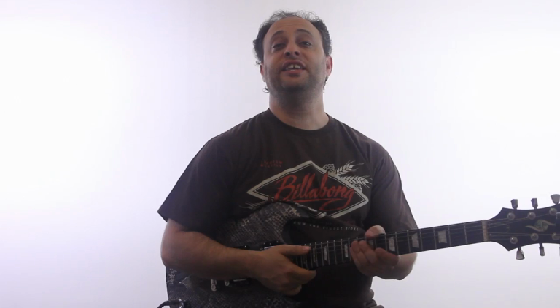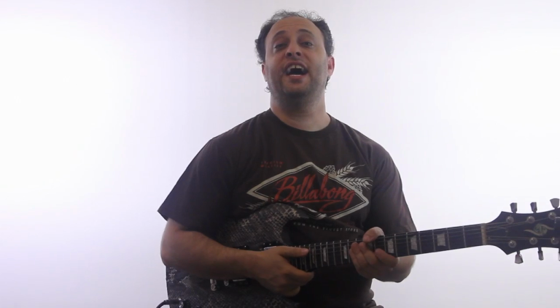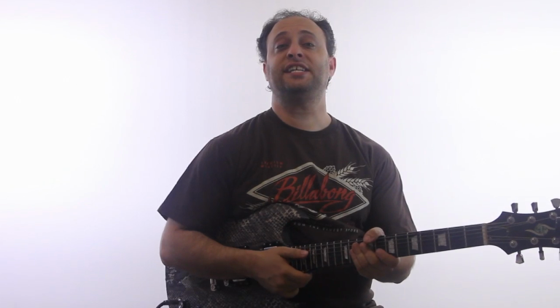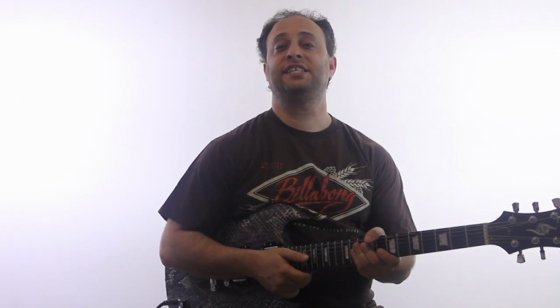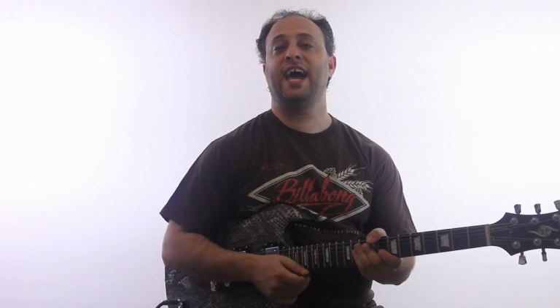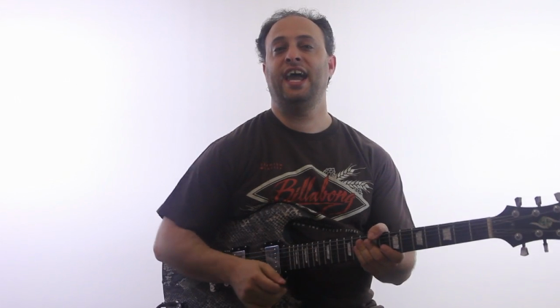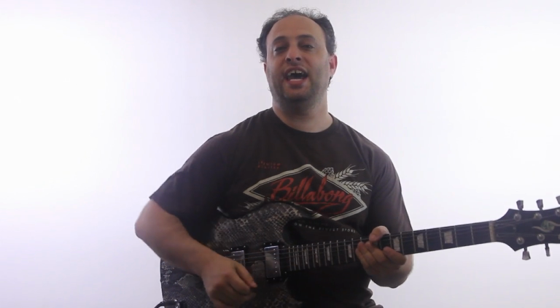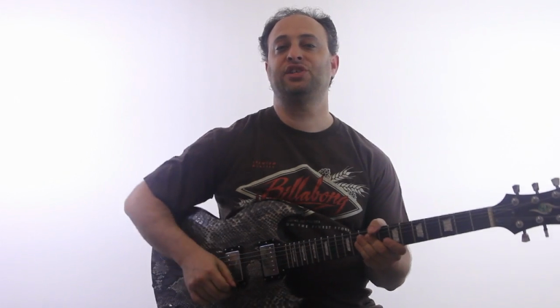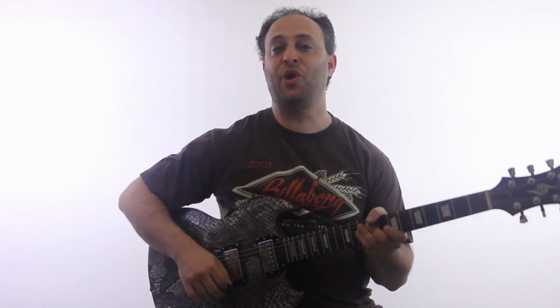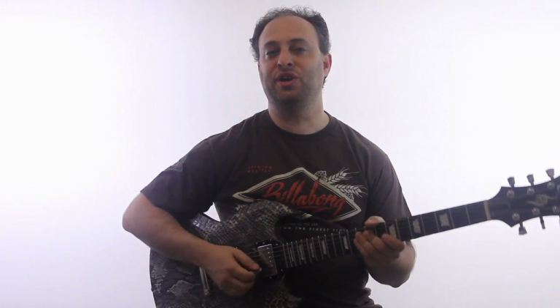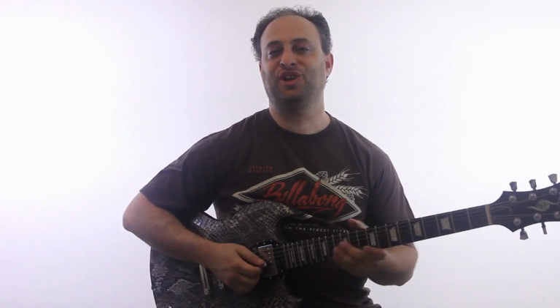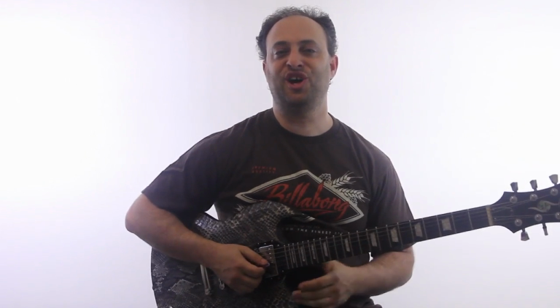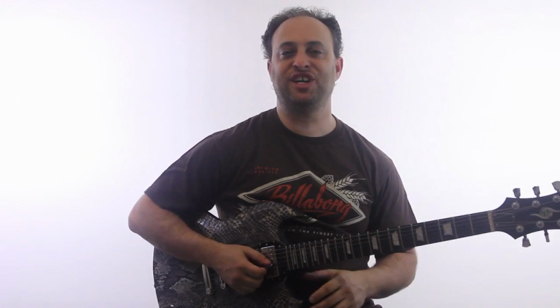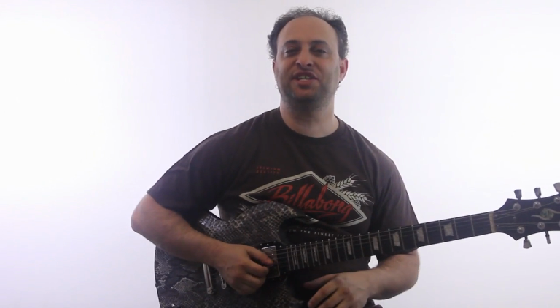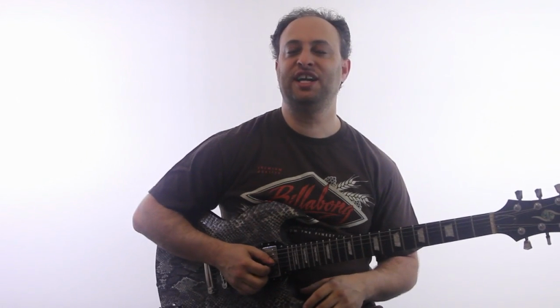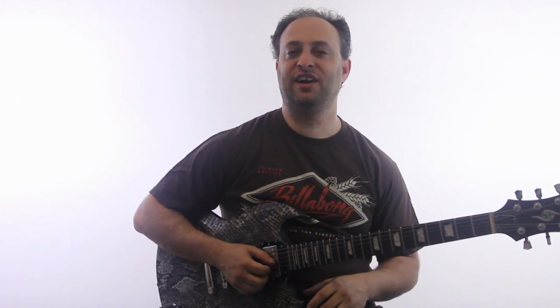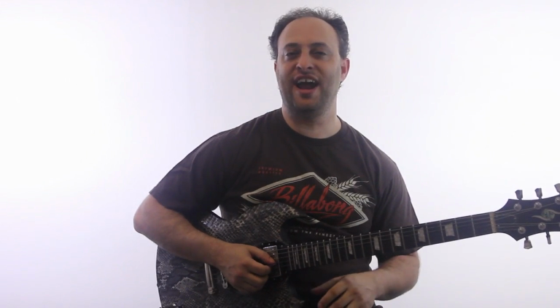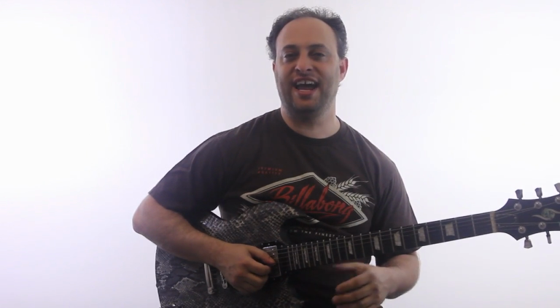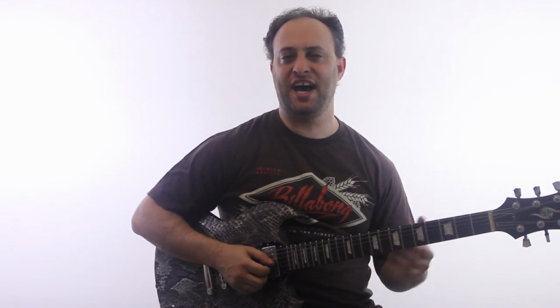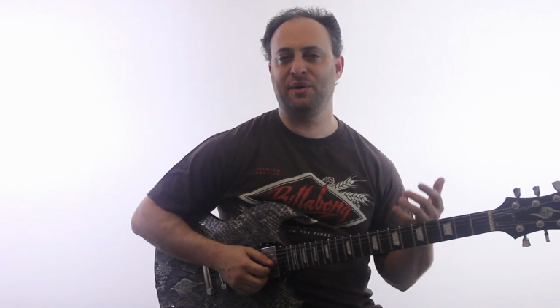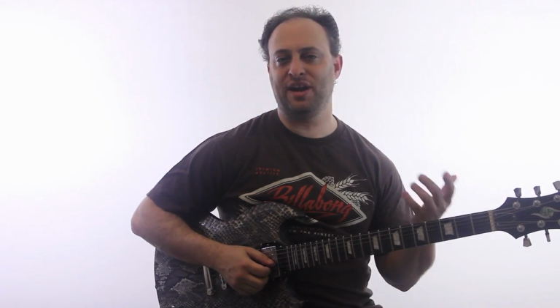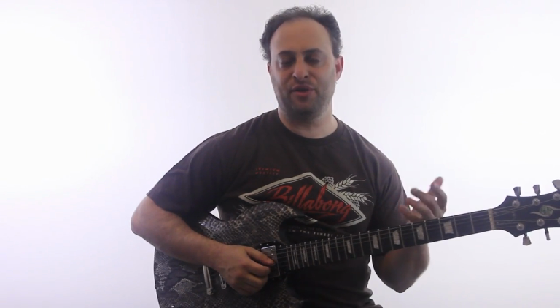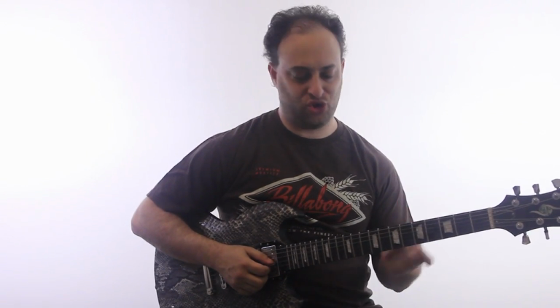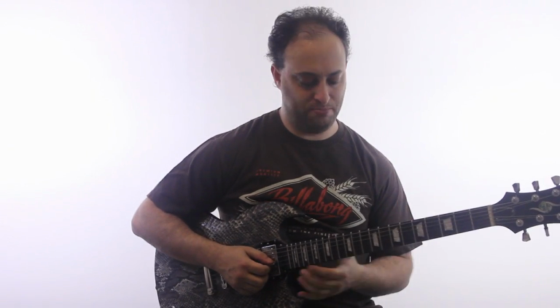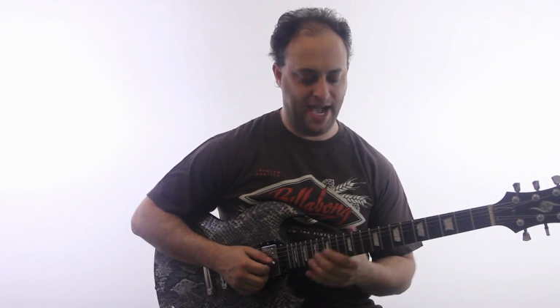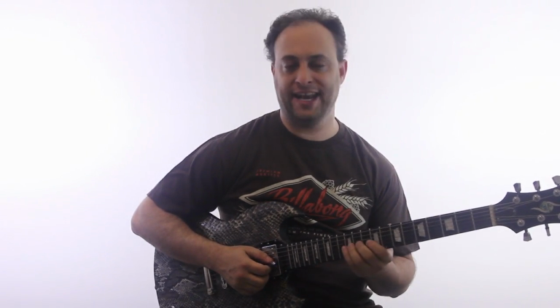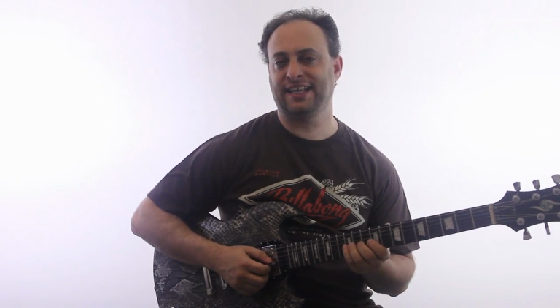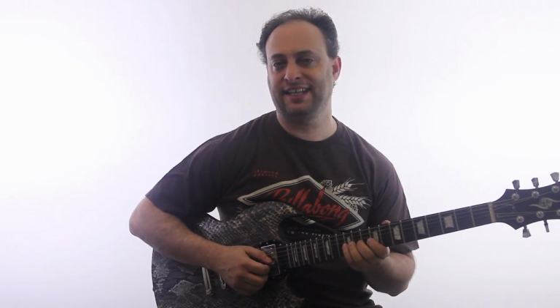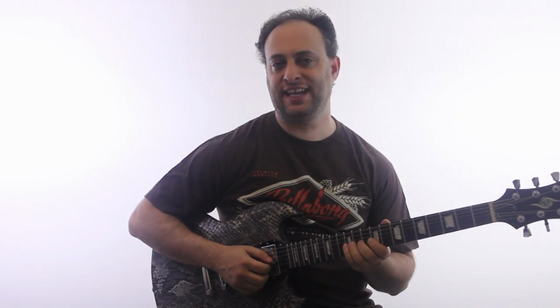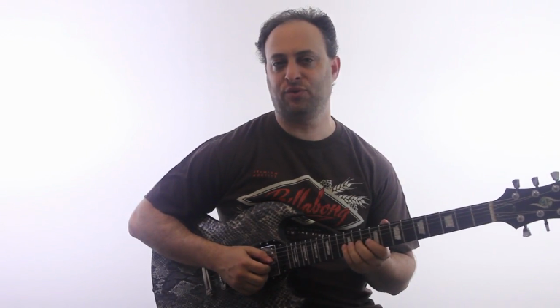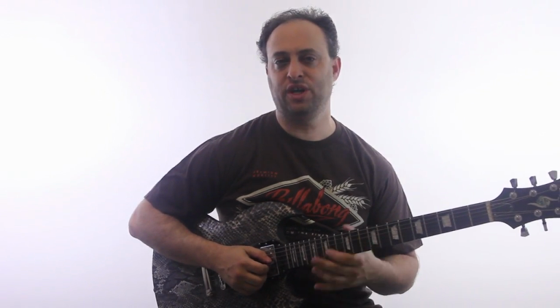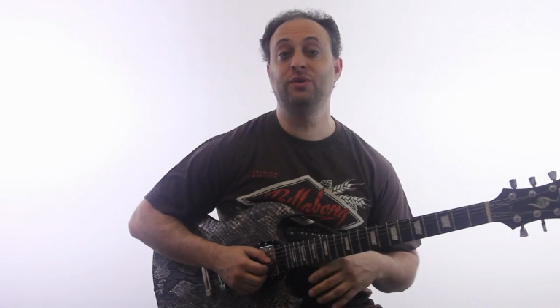Hey, how's it going? Claude Johnson here, and I've got another chromatic lick for you.